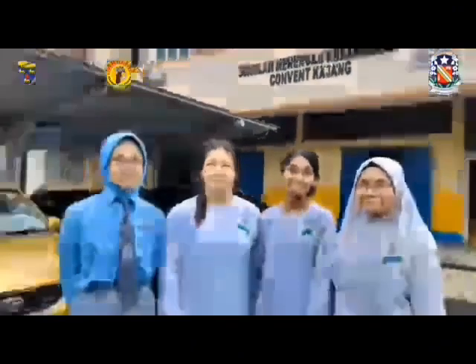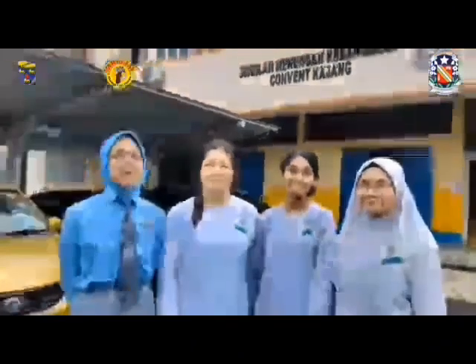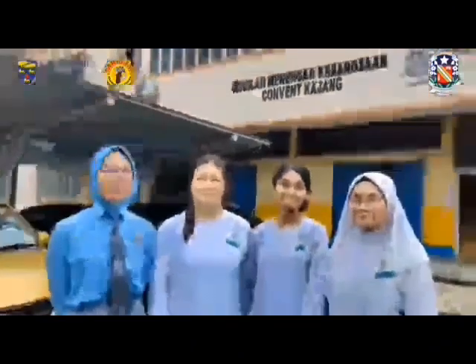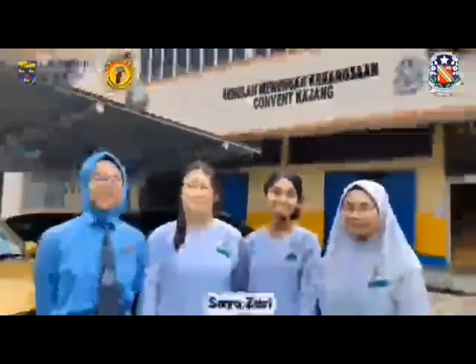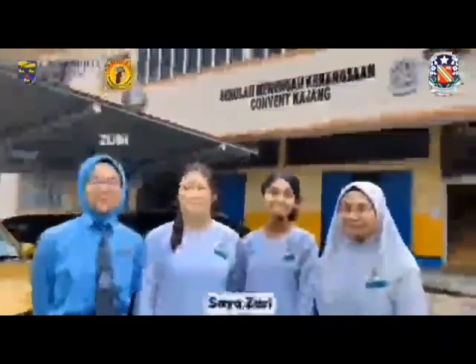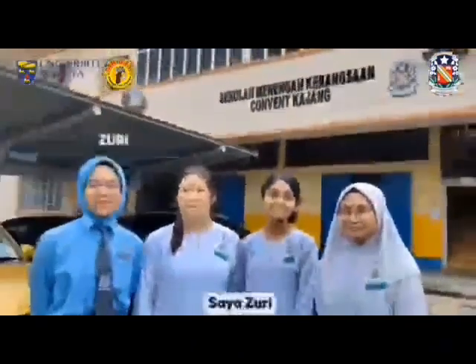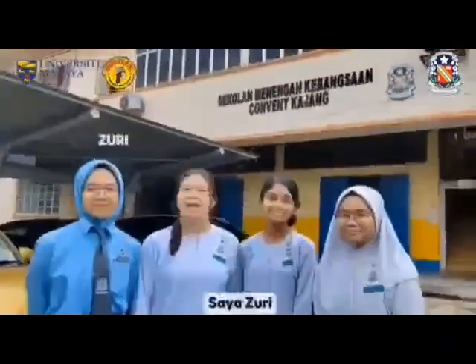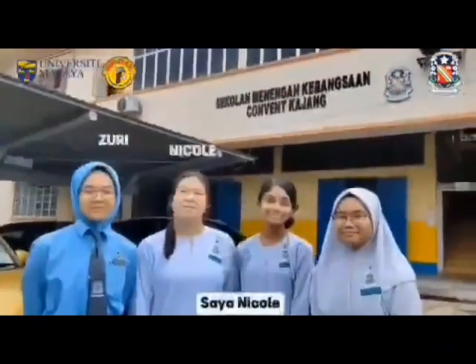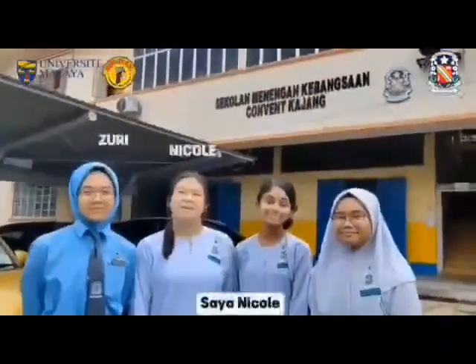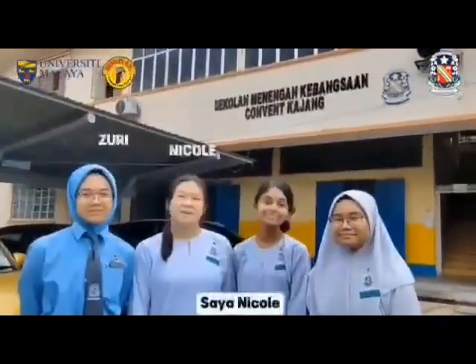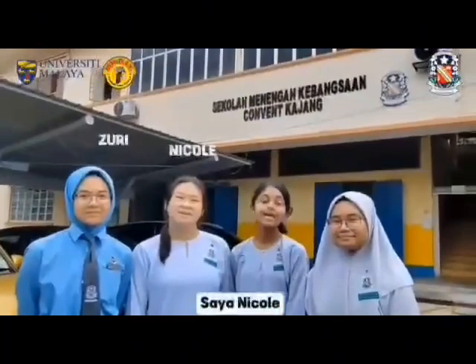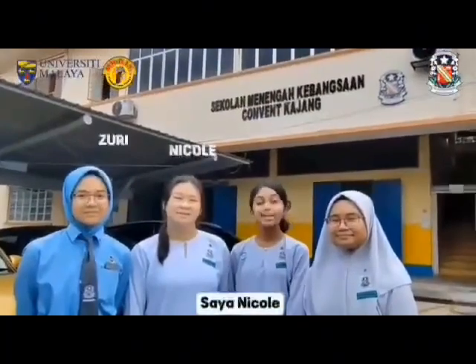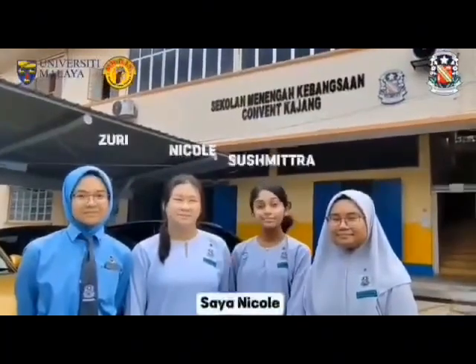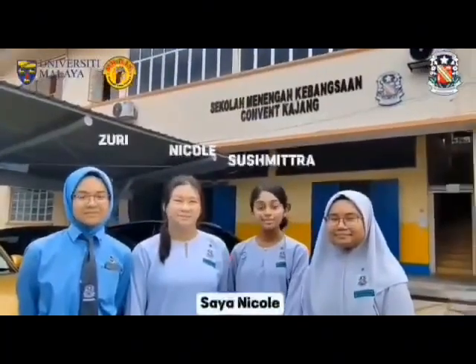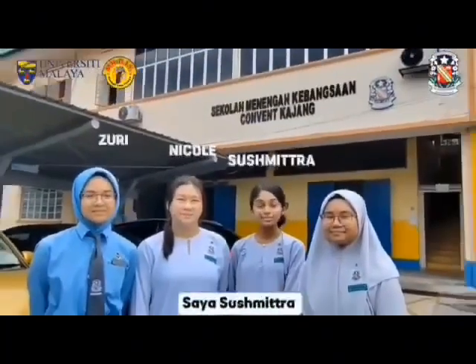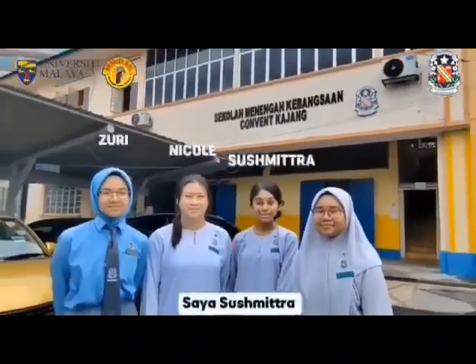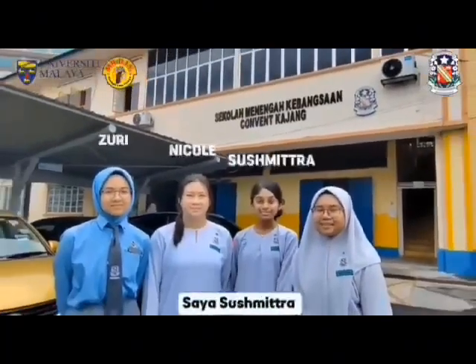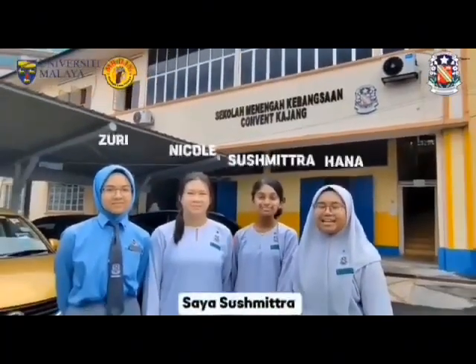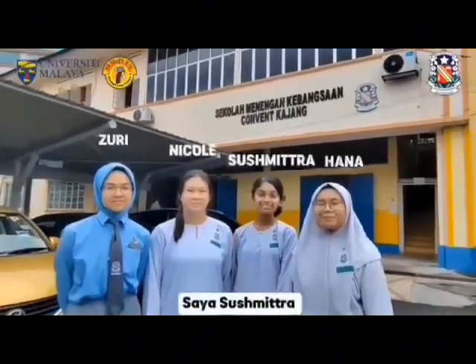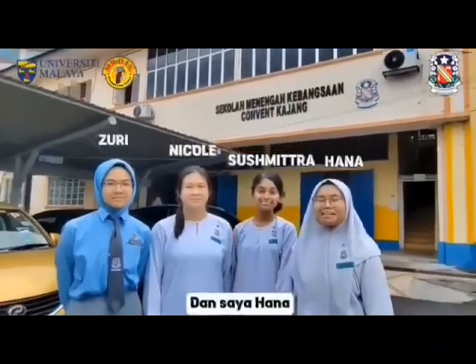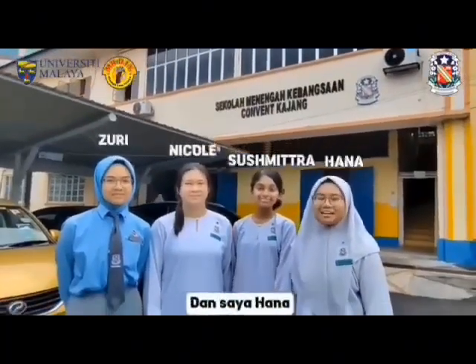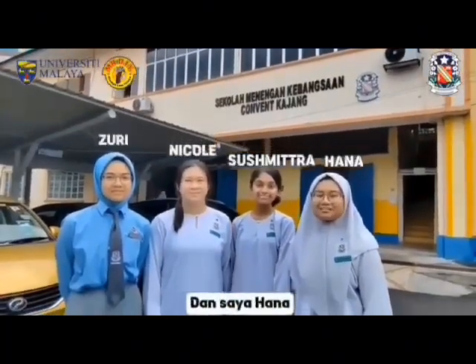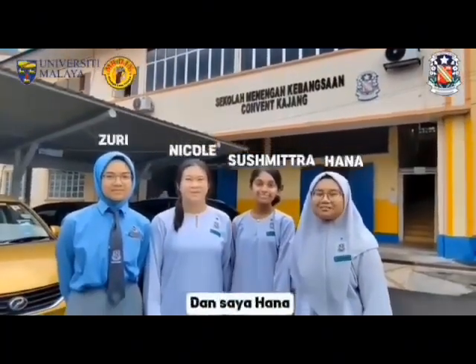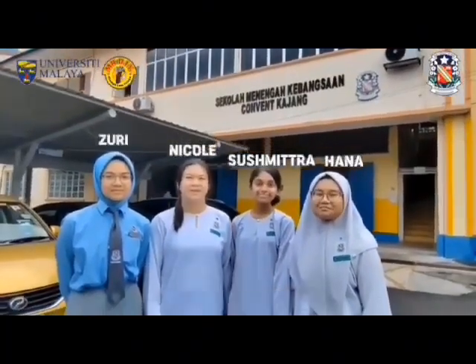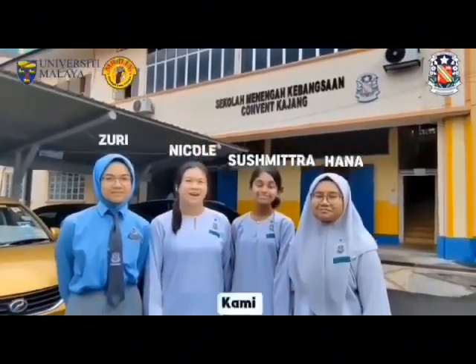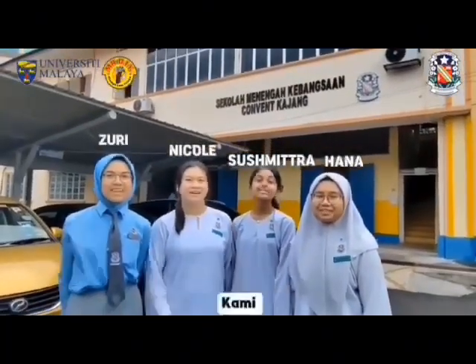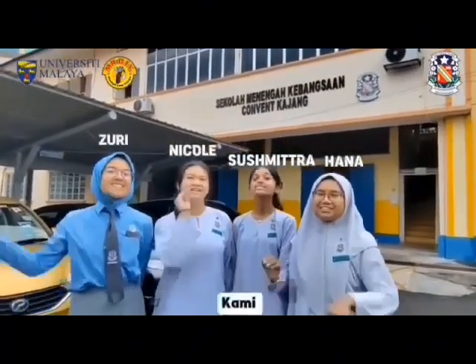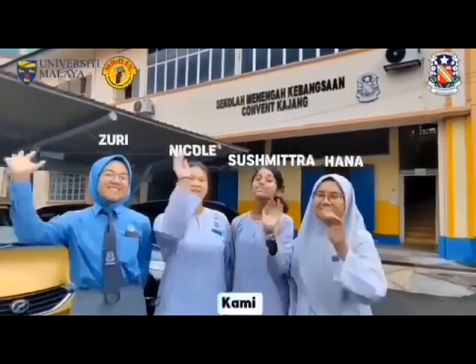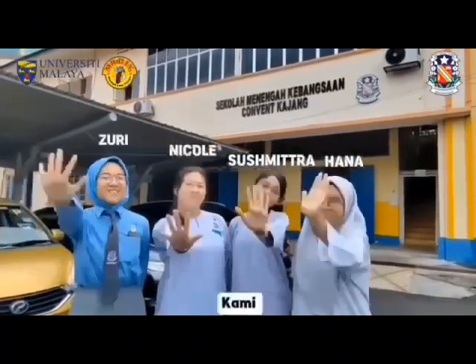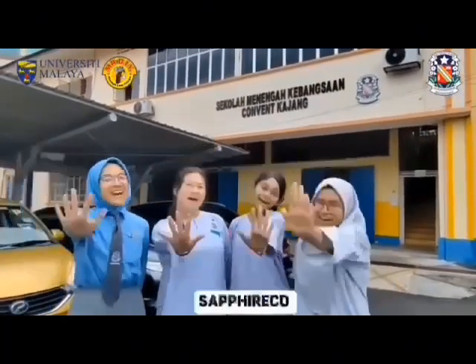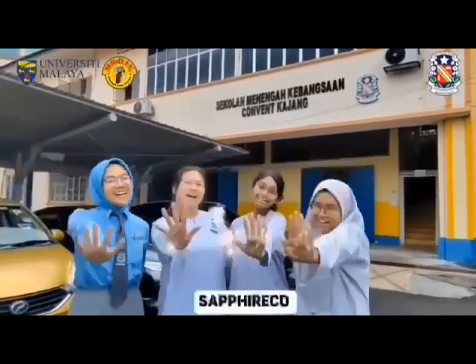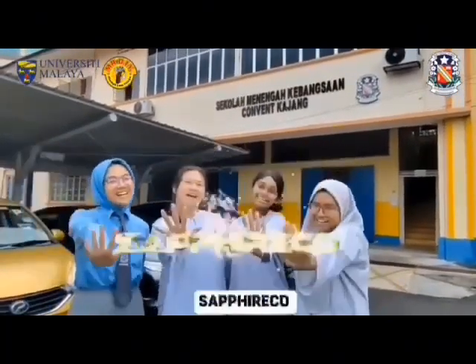Hi, I'm Zuri. I'm Nicole. I'm Susanitra. And I'm Hanak. We are SophiaCo.